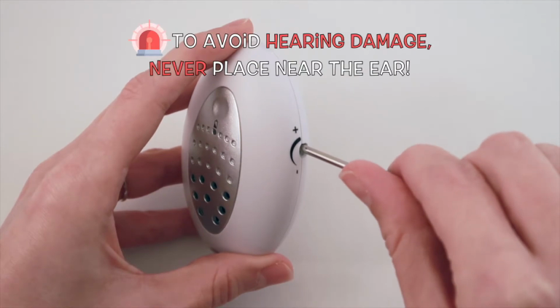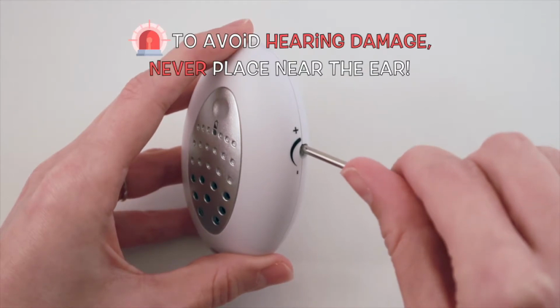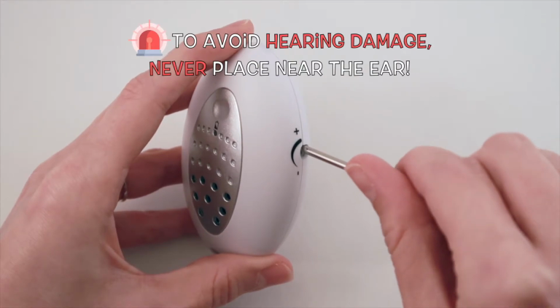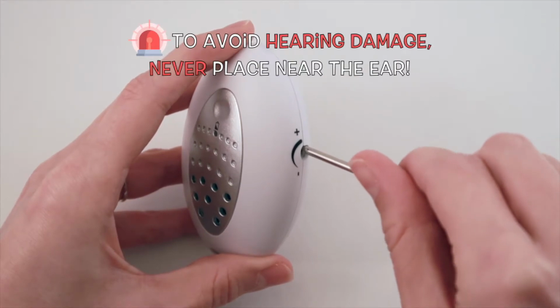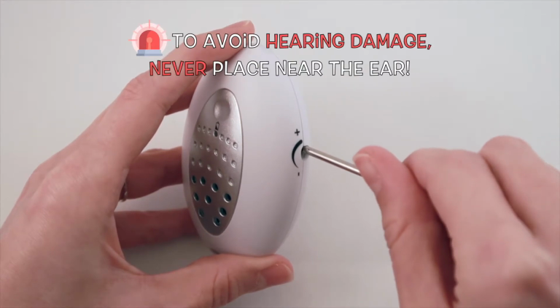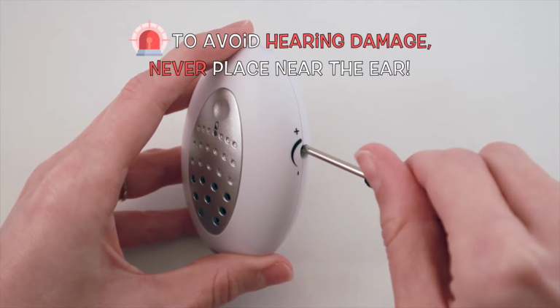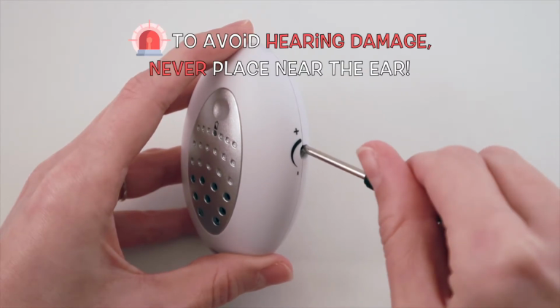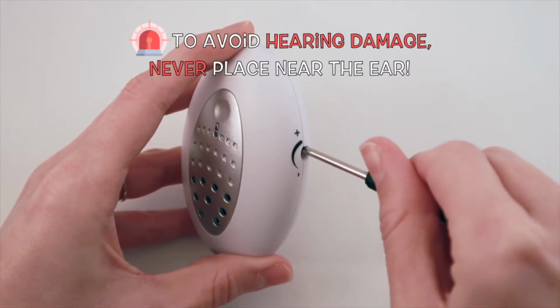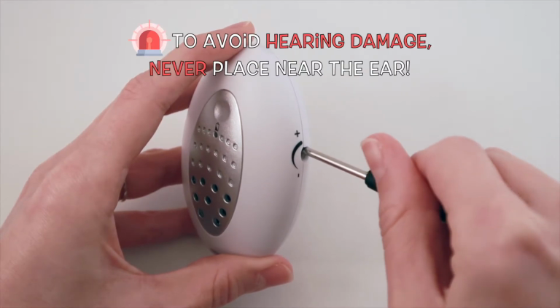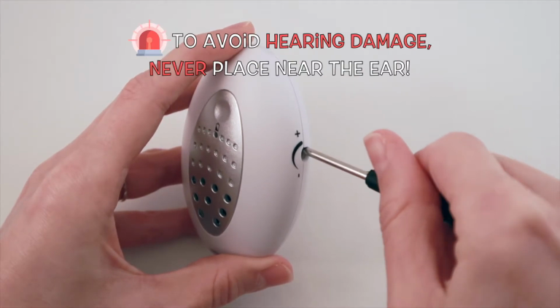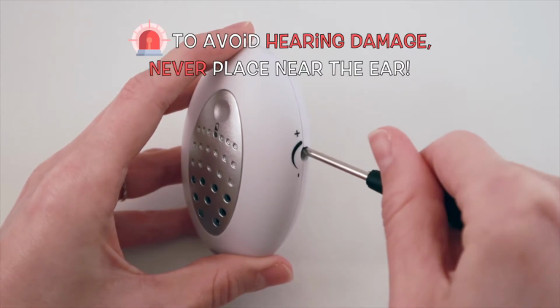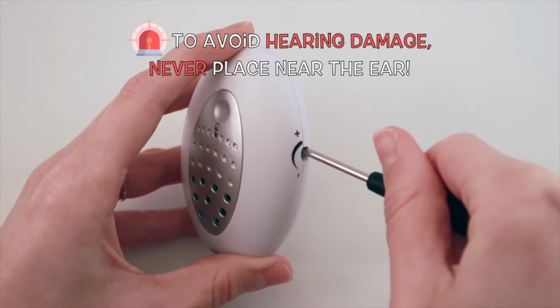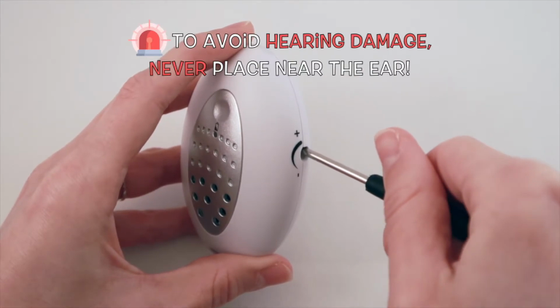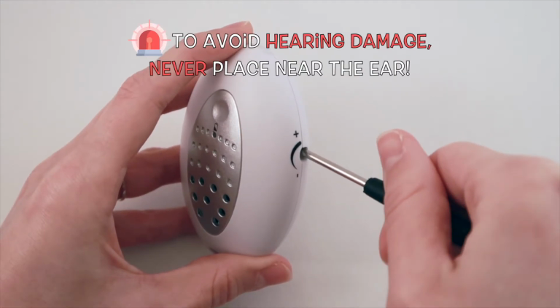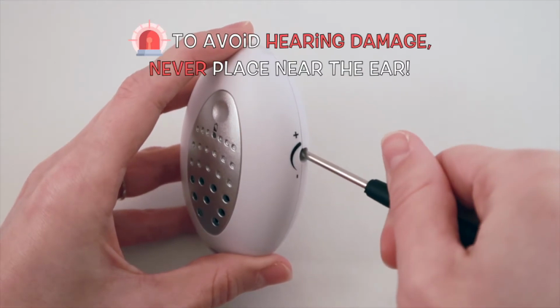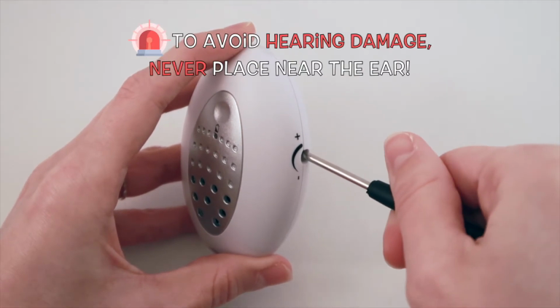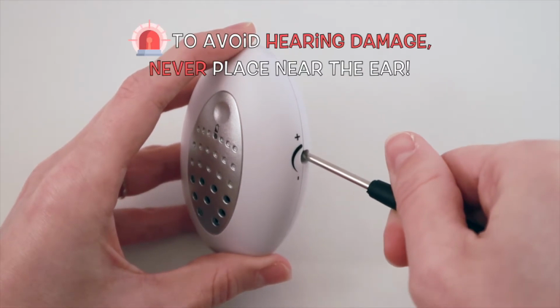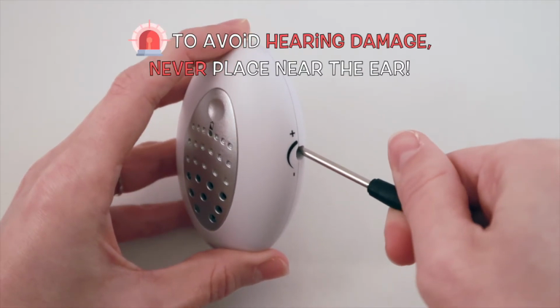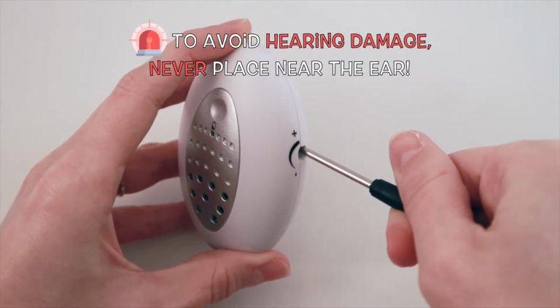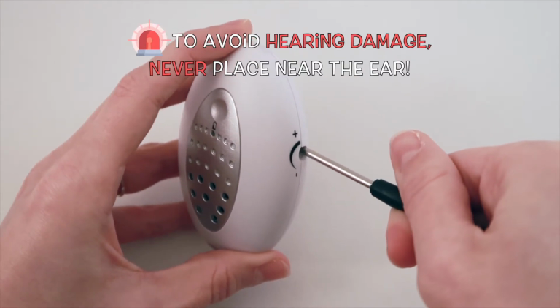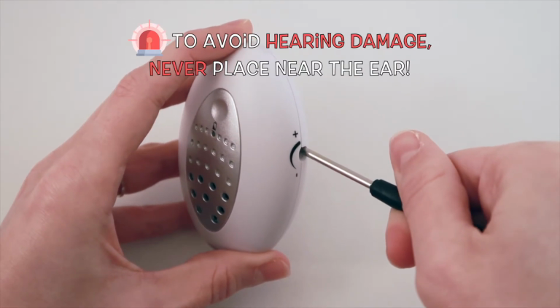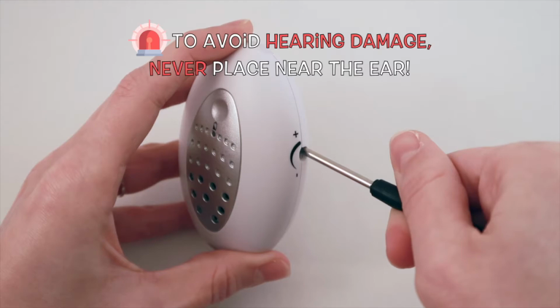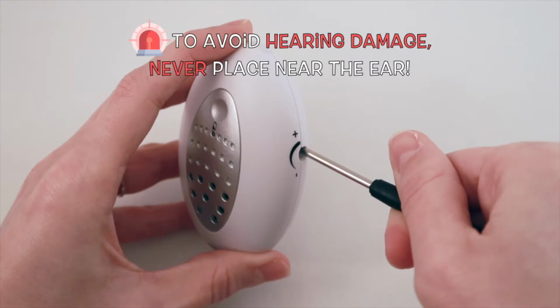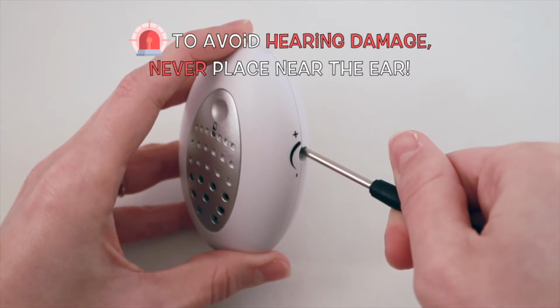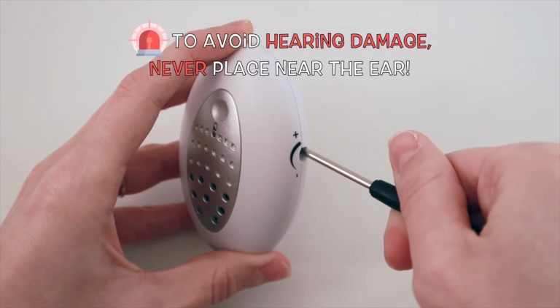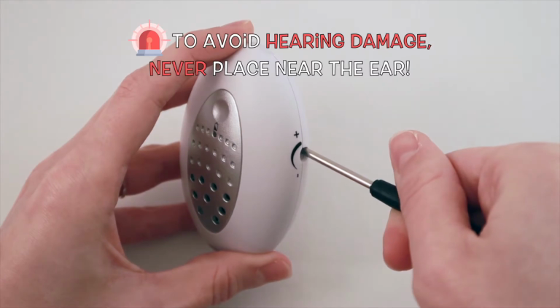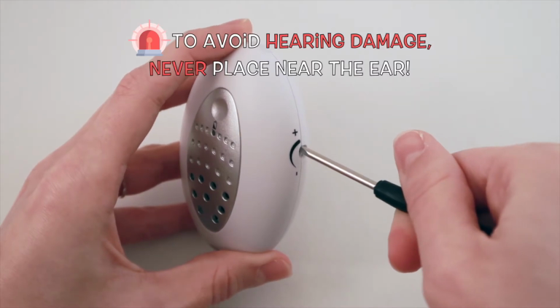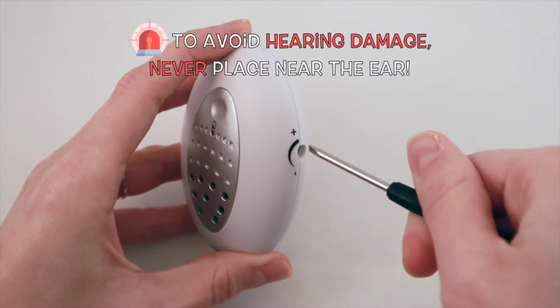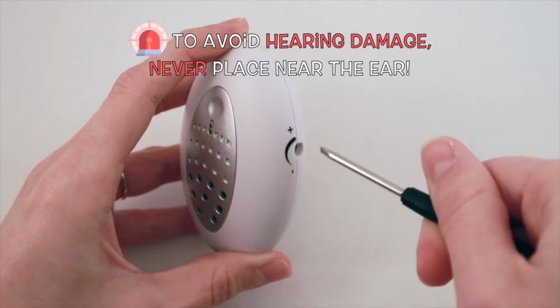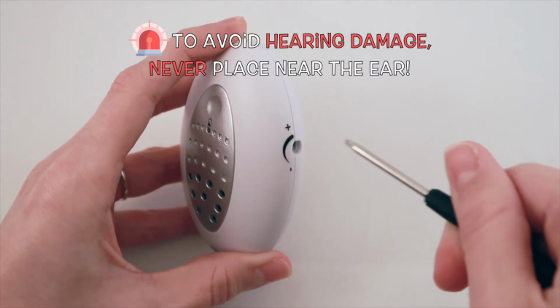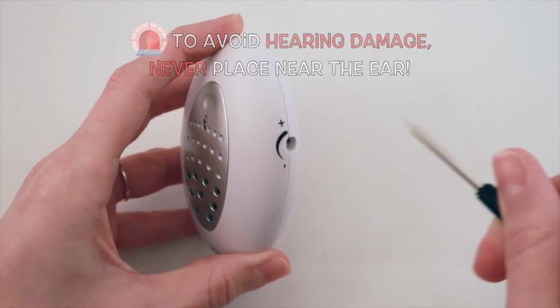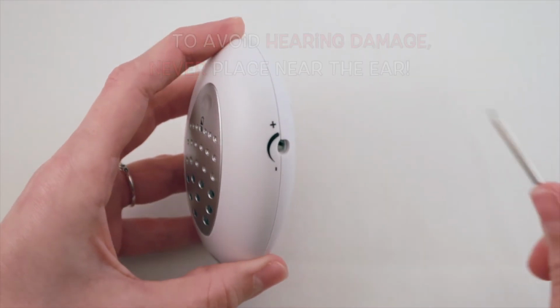Therefore, the Pizzle Pipsa should never be placed near the ear. Otherwise, it could lead to hearing damage.